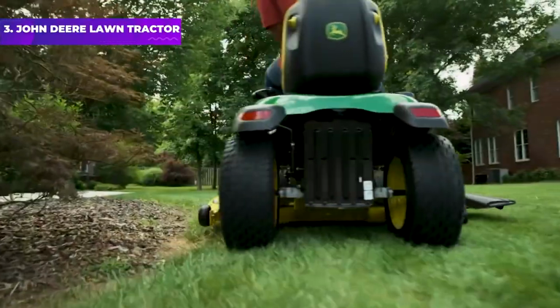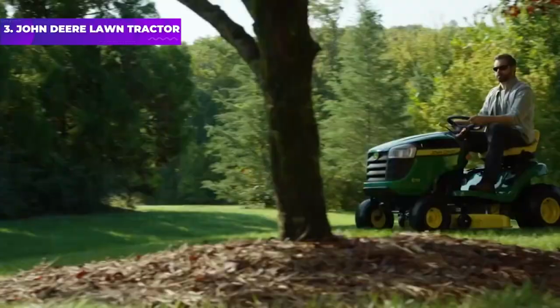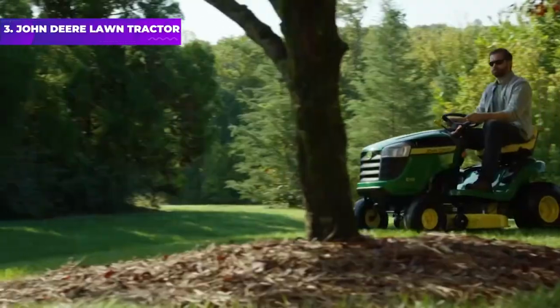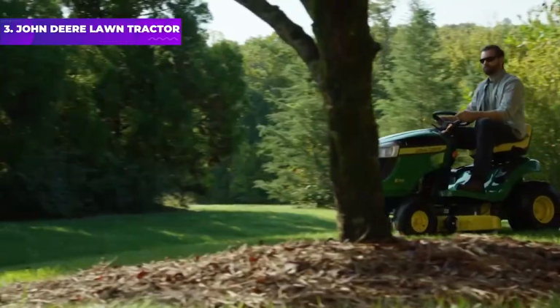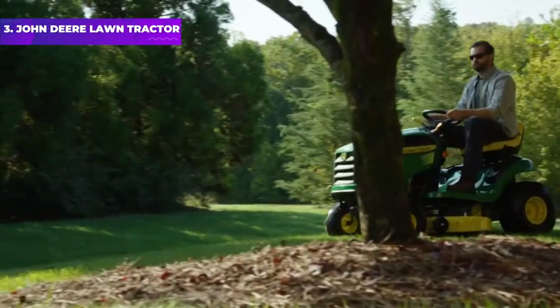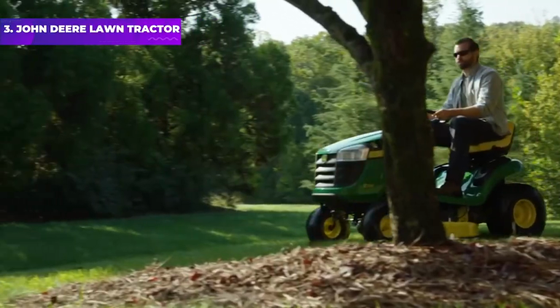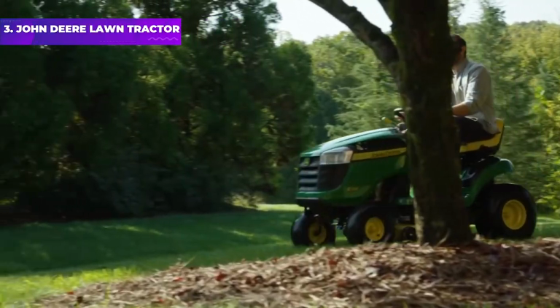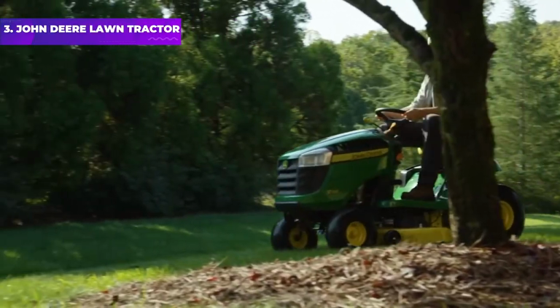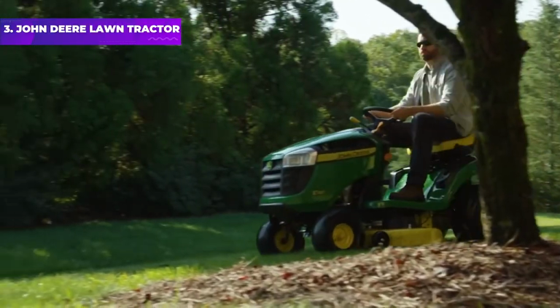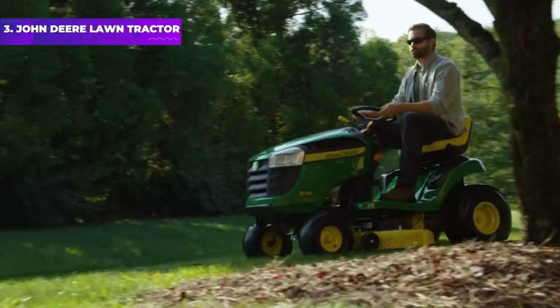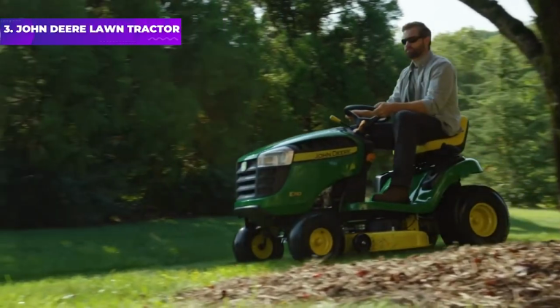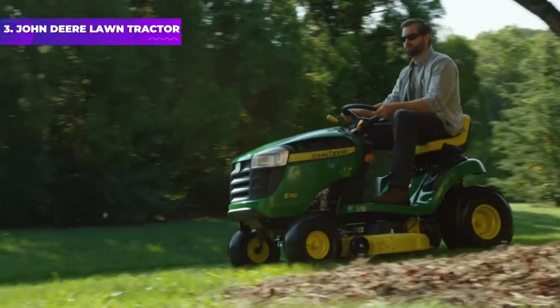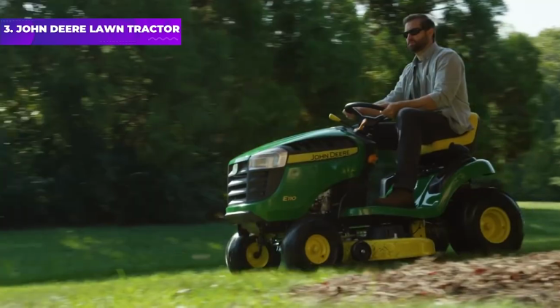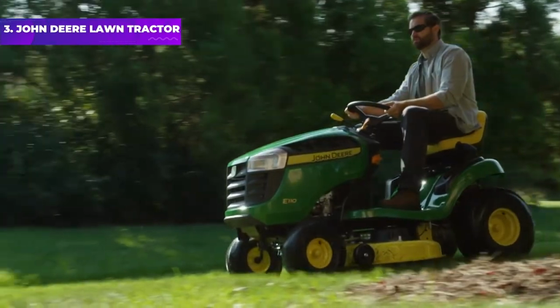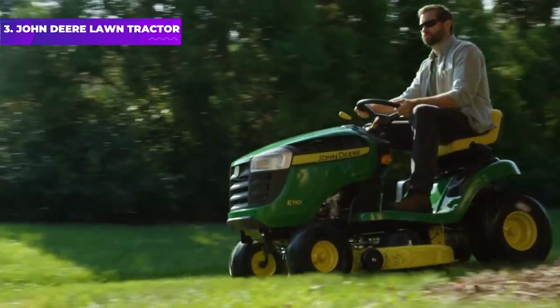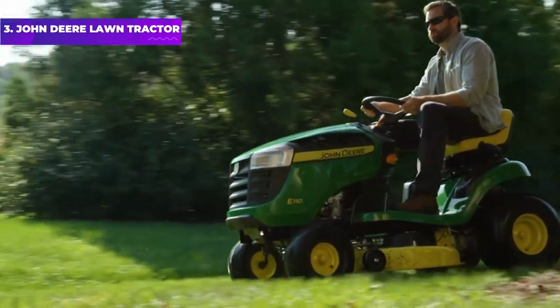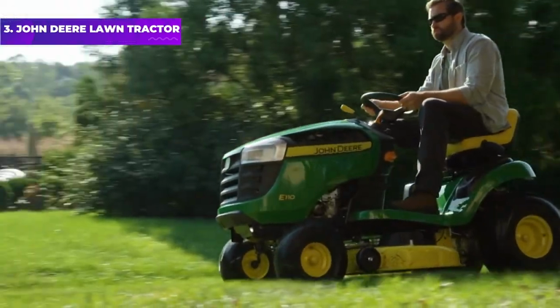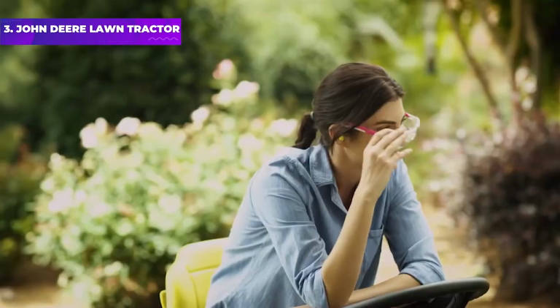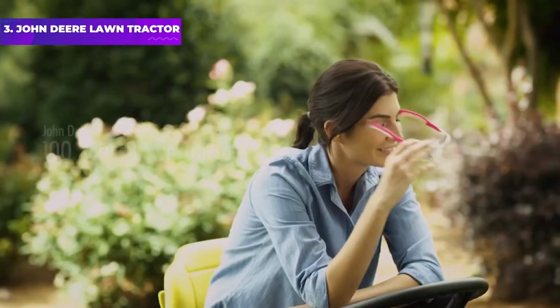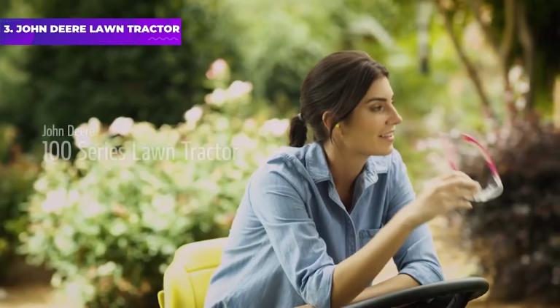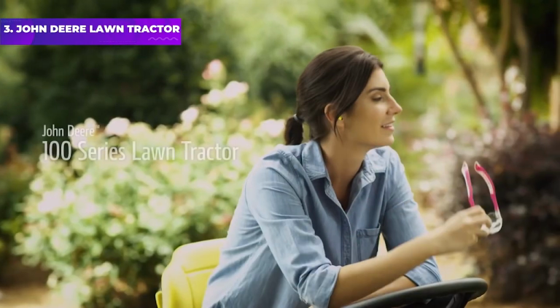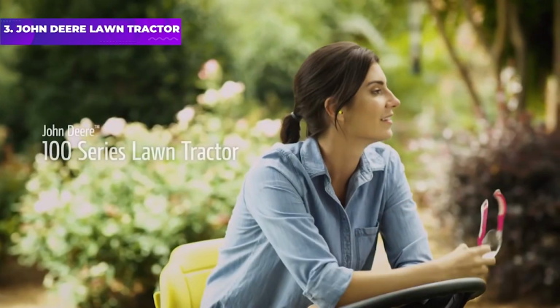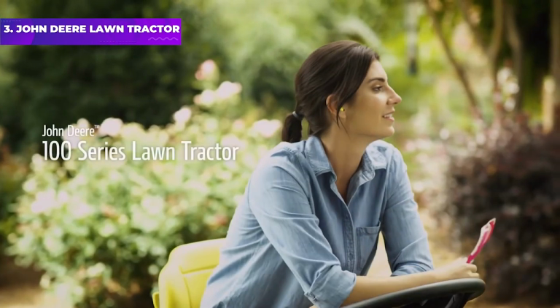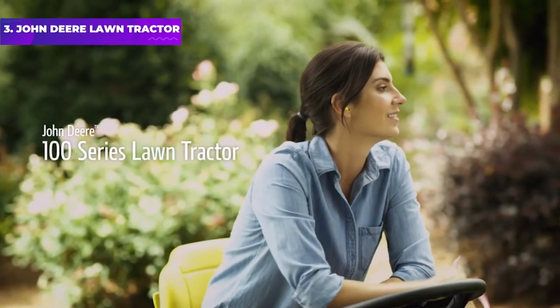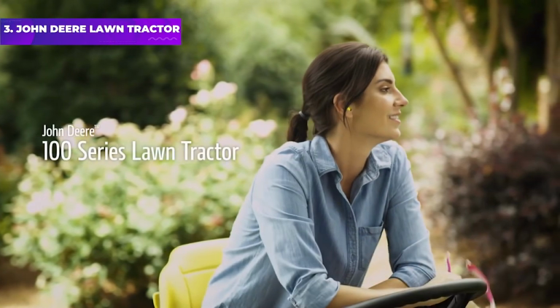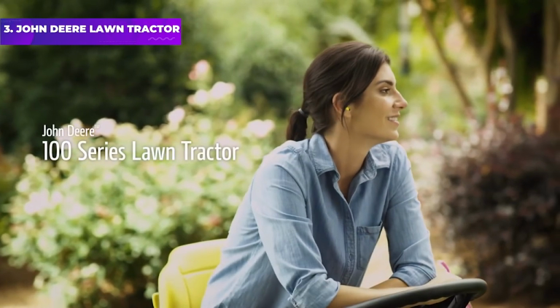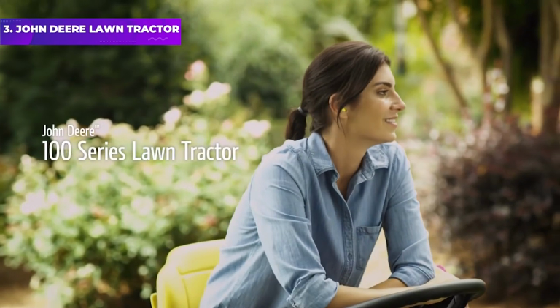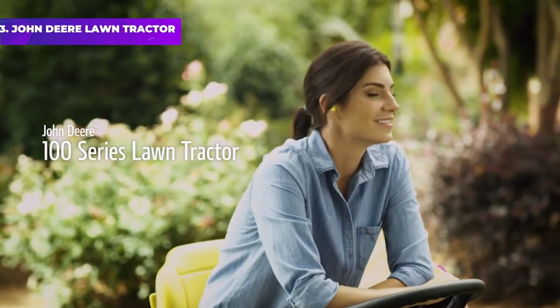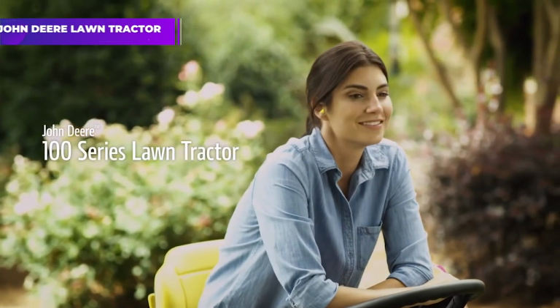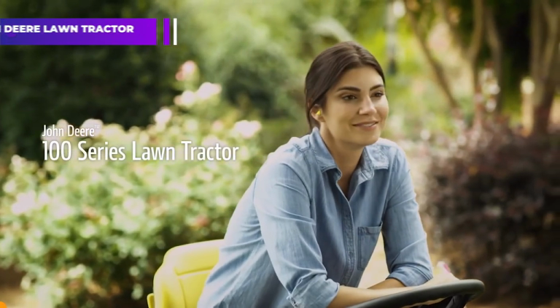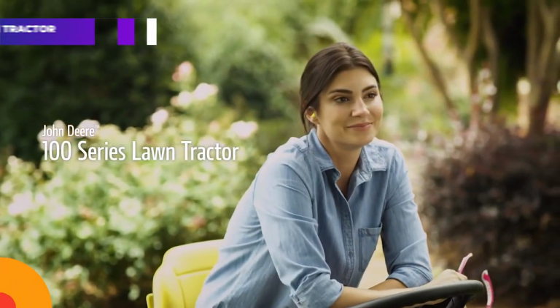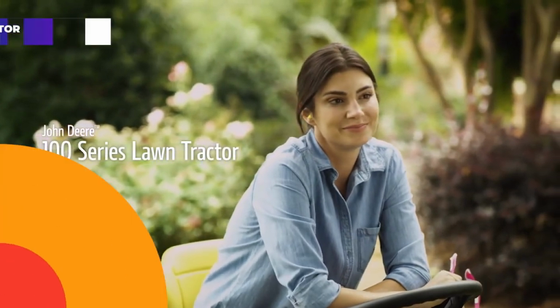The mower has a new easy-read fuel gauge, and it even has cruise control for effortless mowing in large yards.